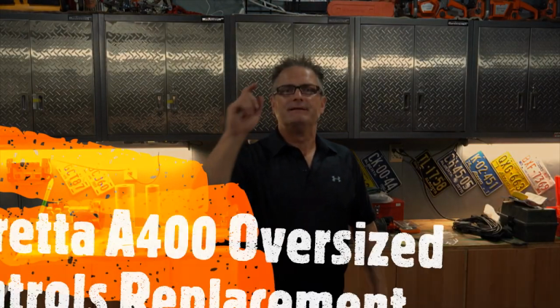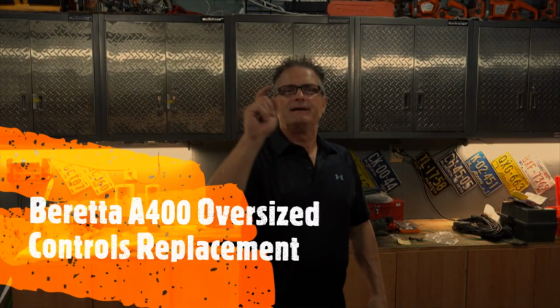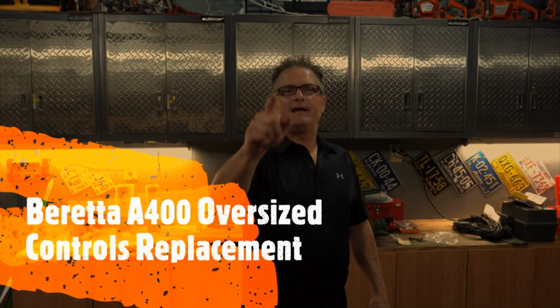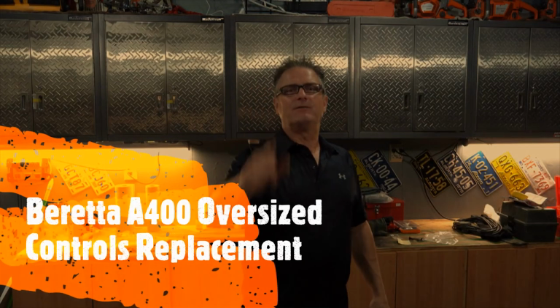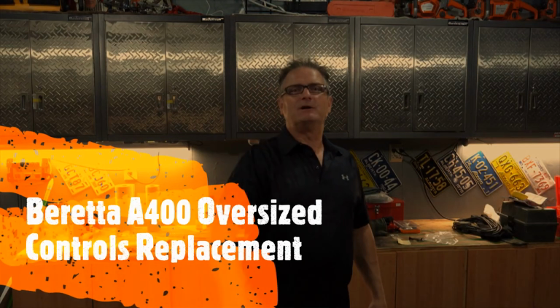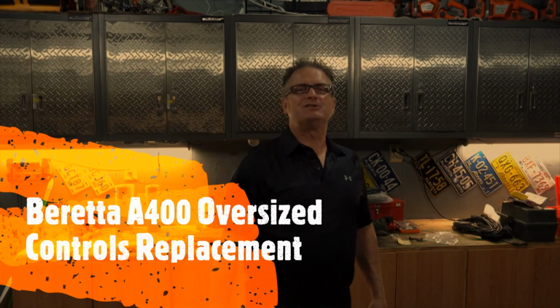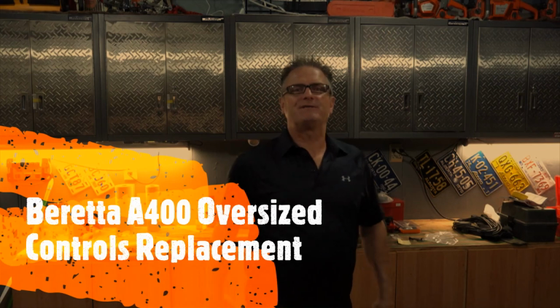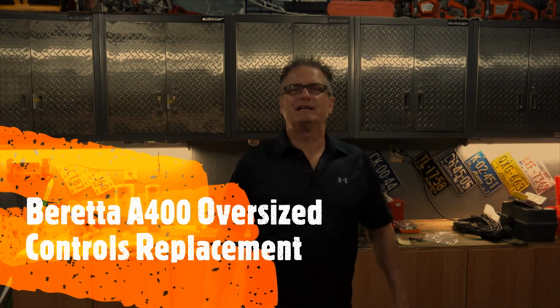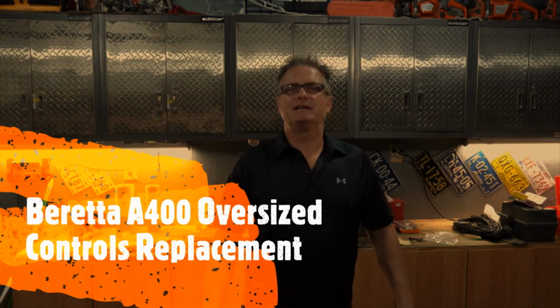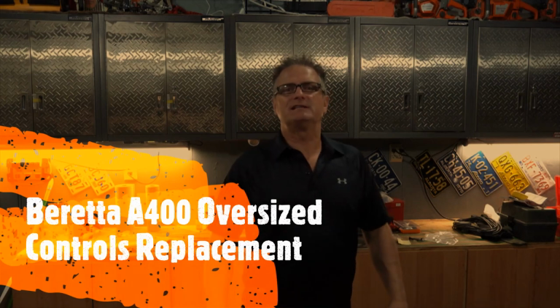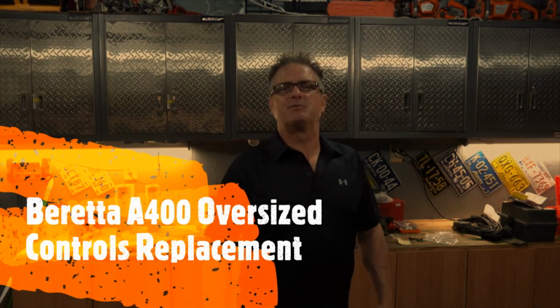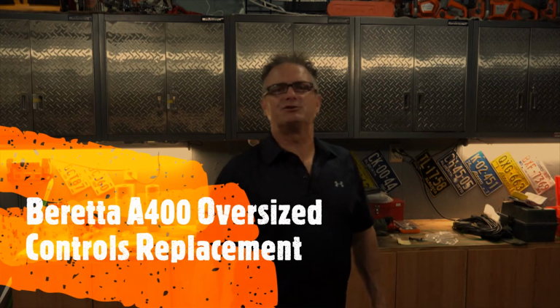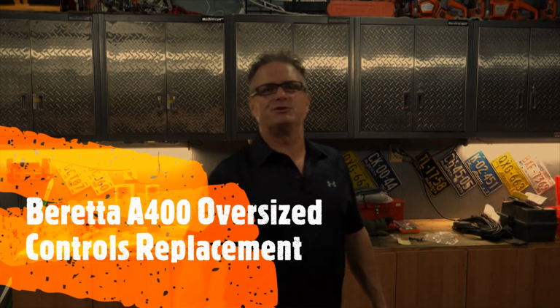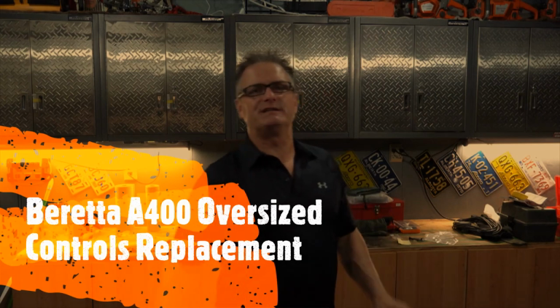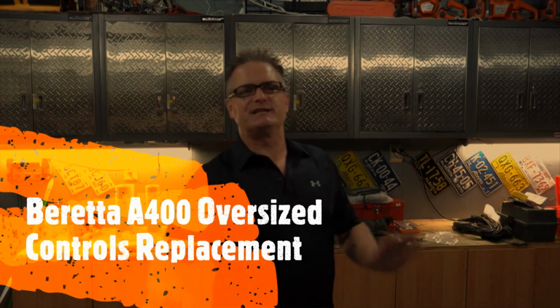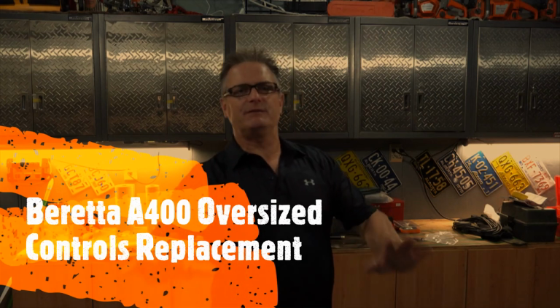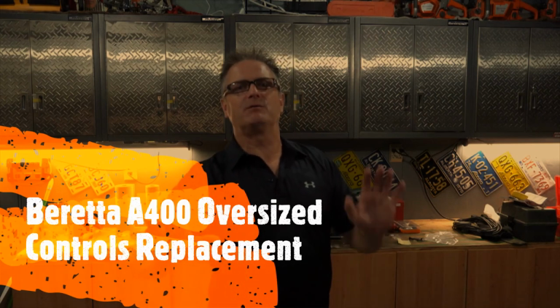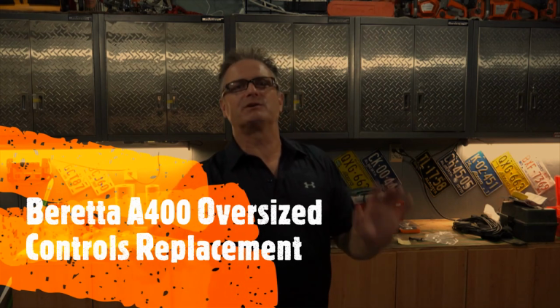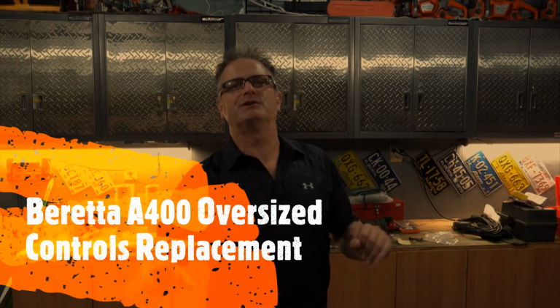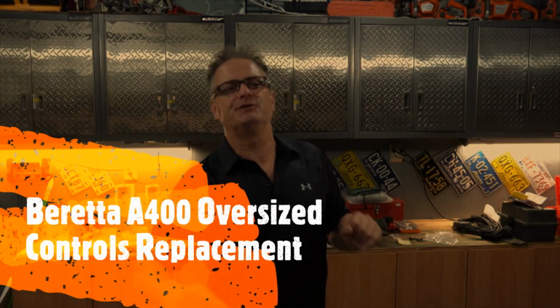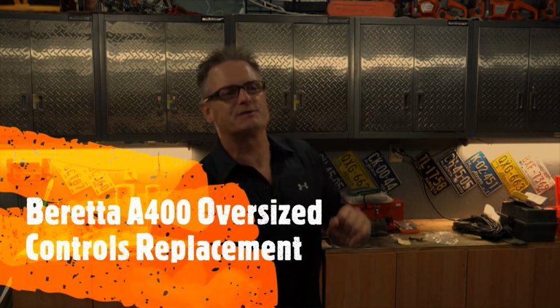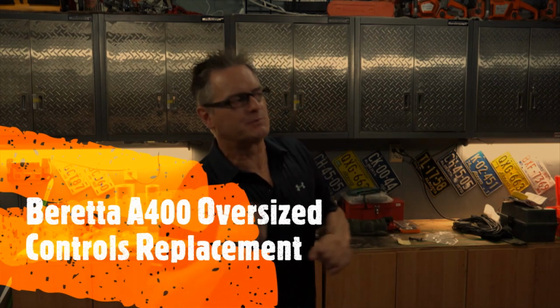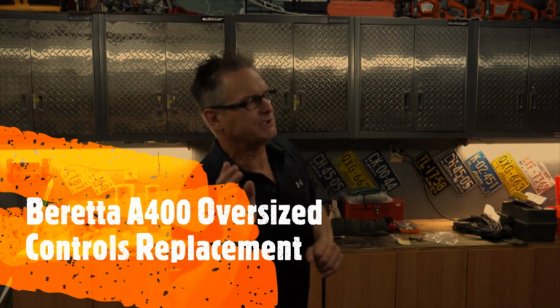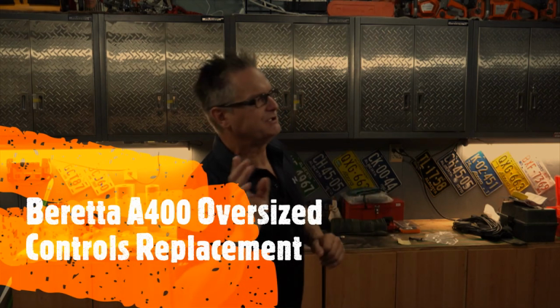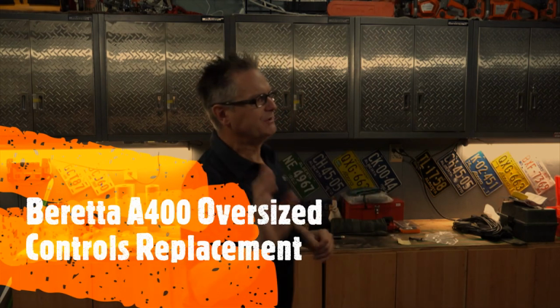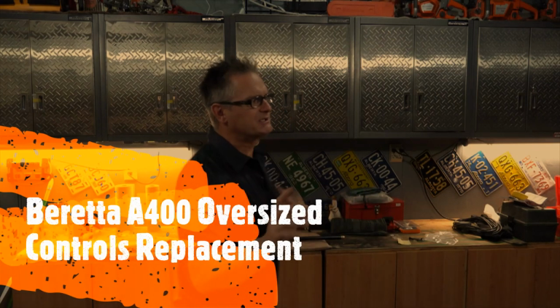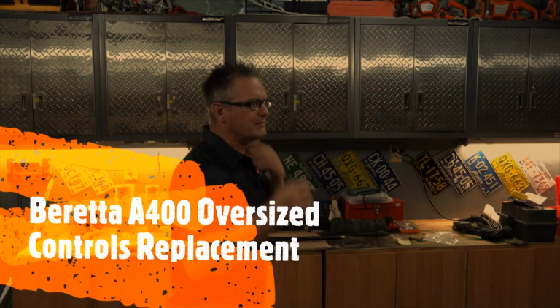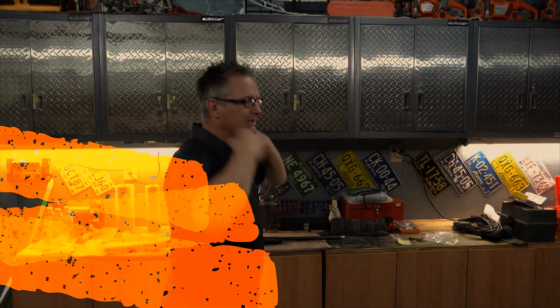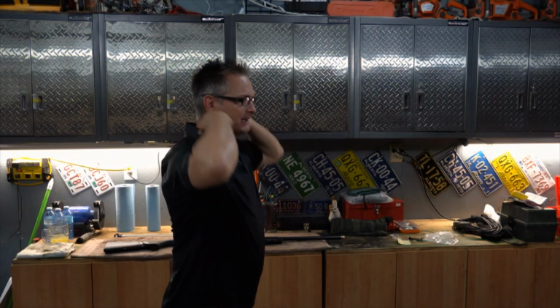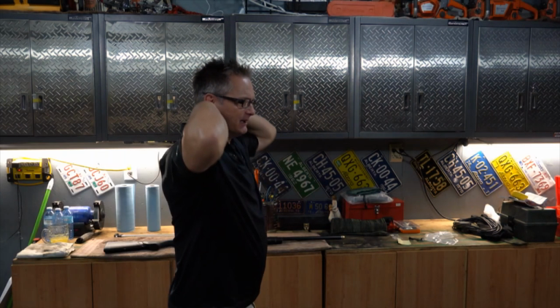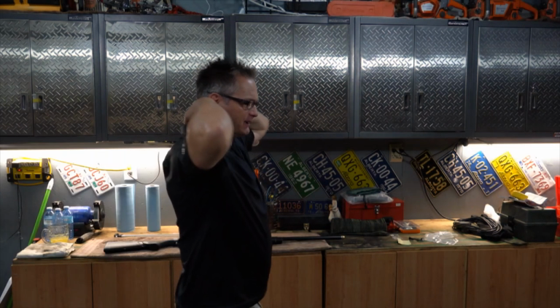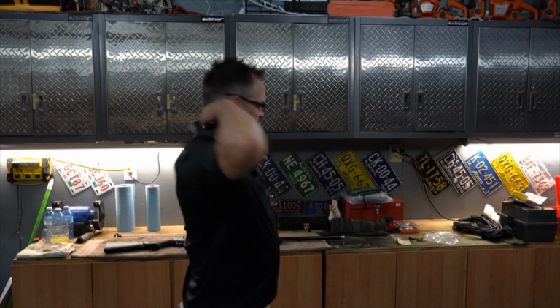Hey everyone, Jeff again from Elite Sports Shooting. Today we're going to do something a little different.